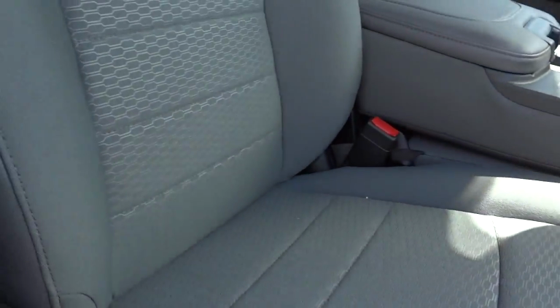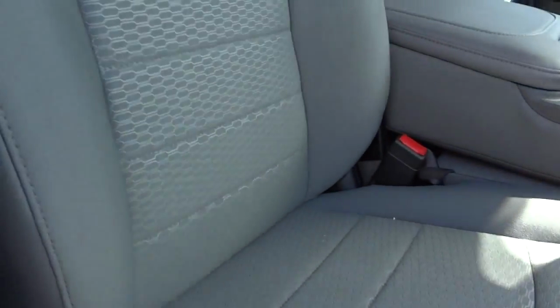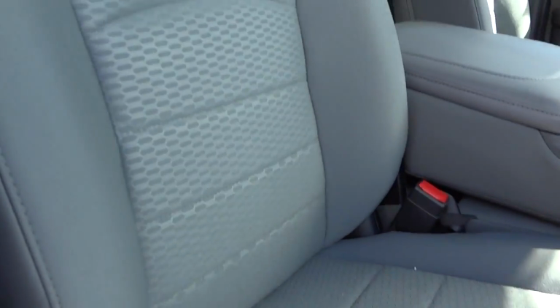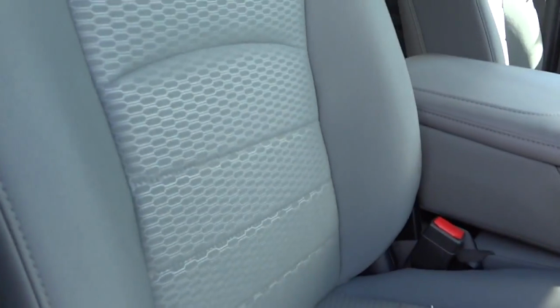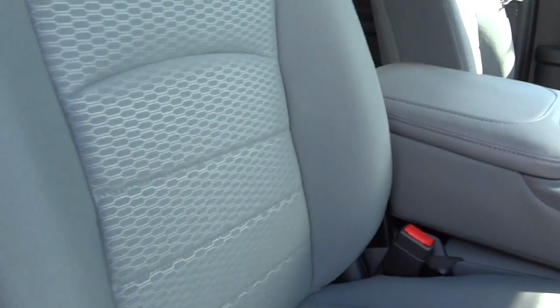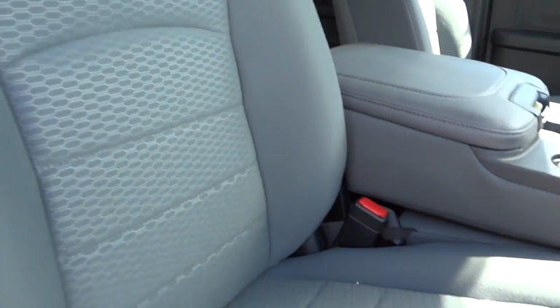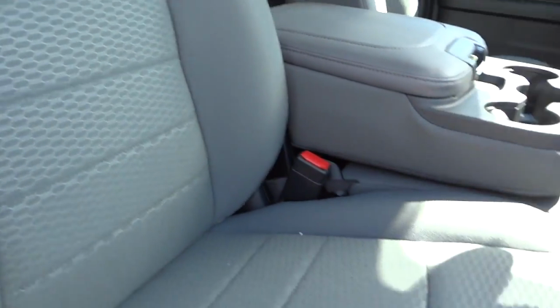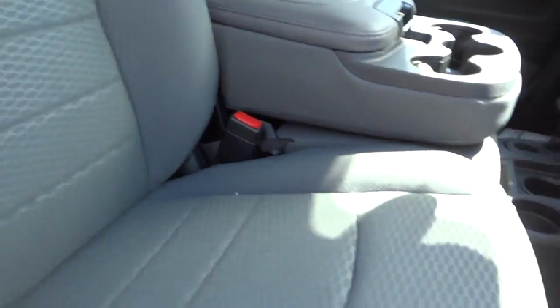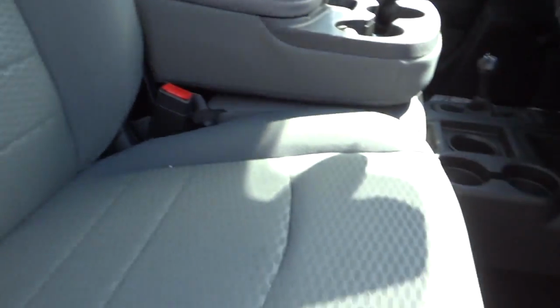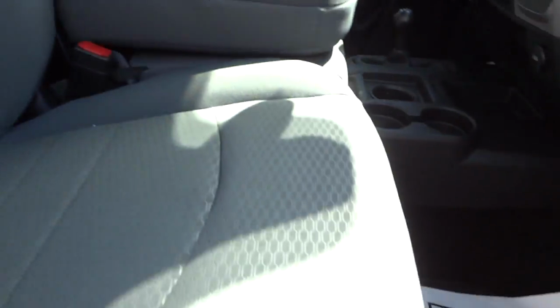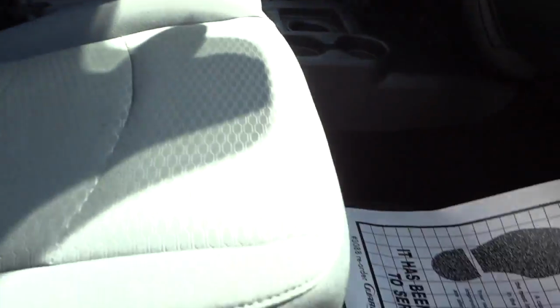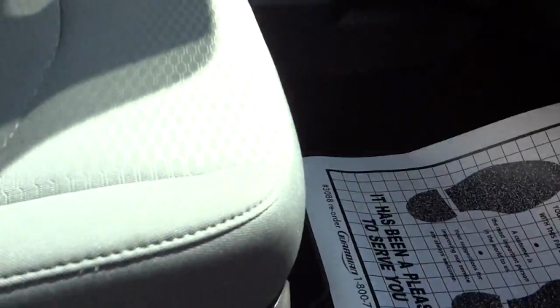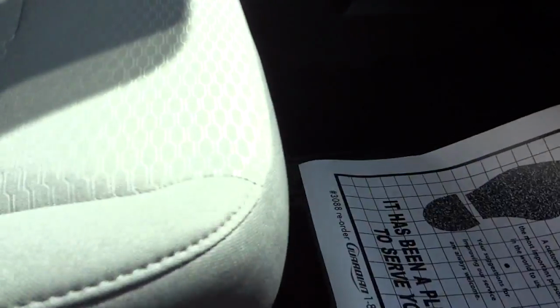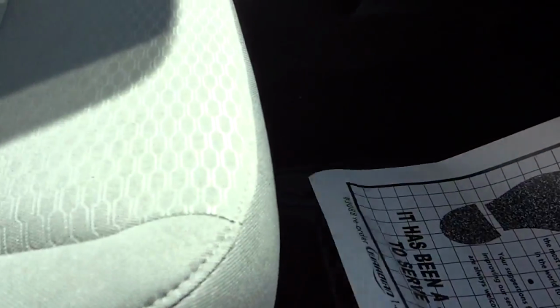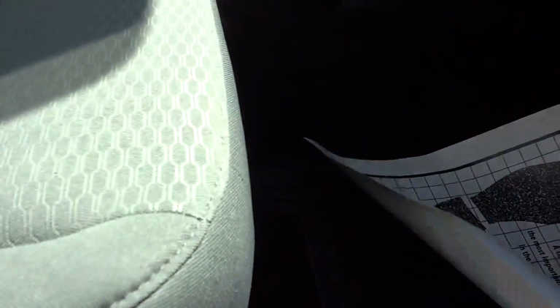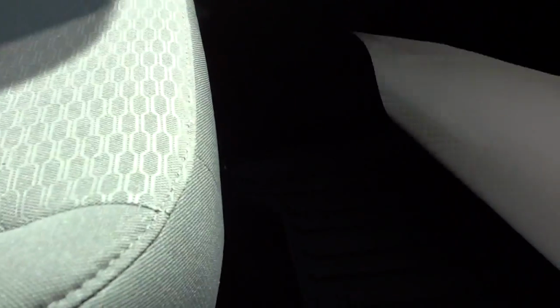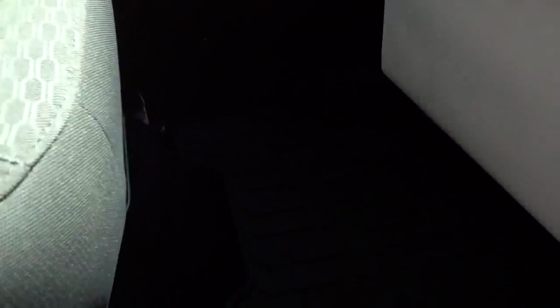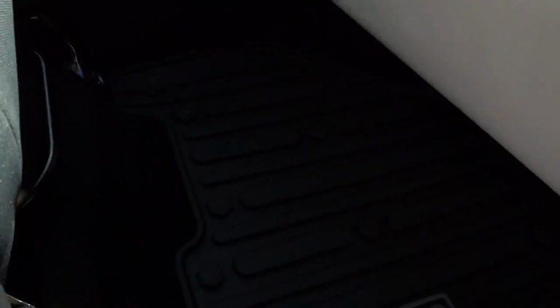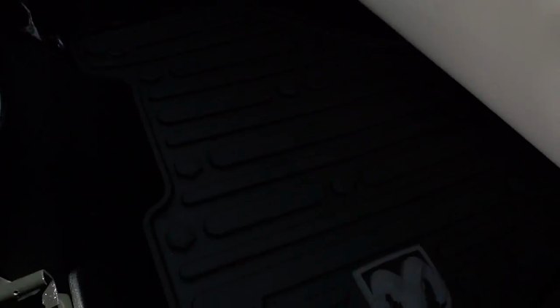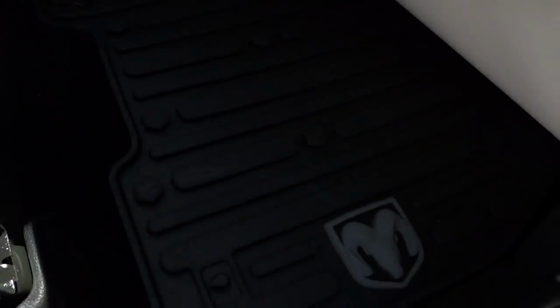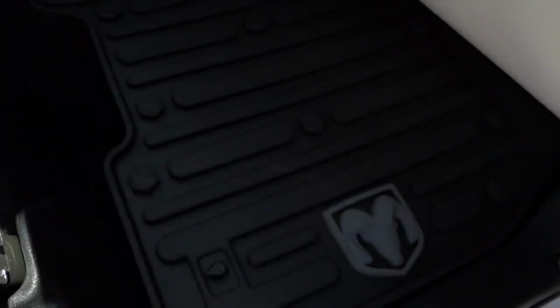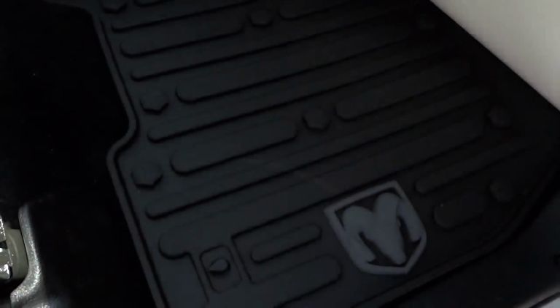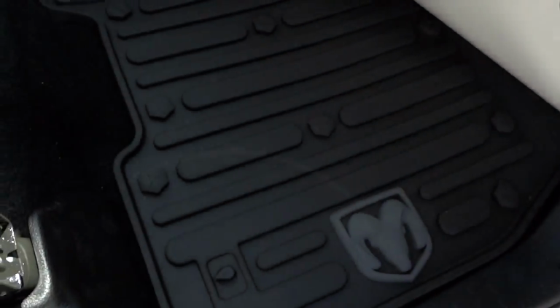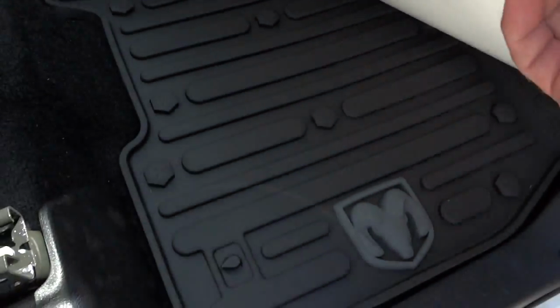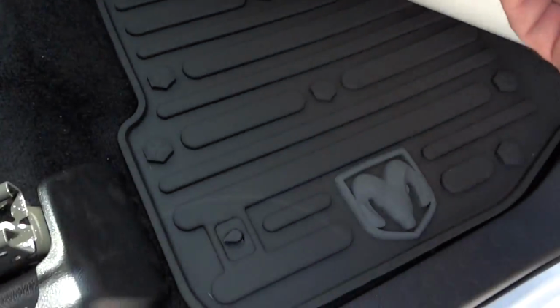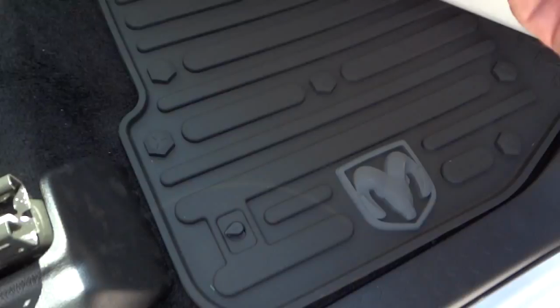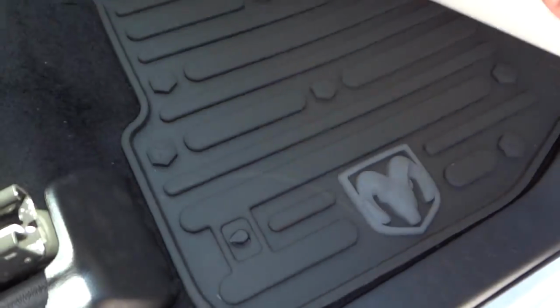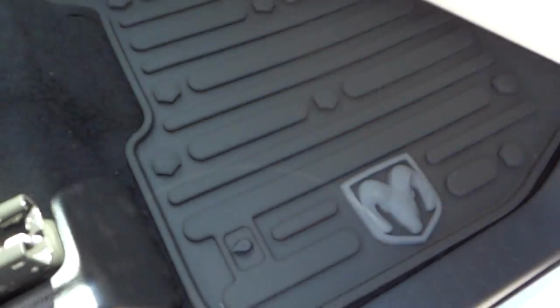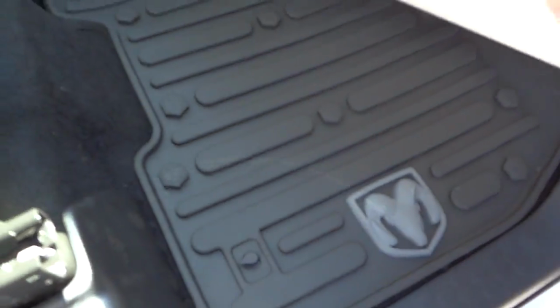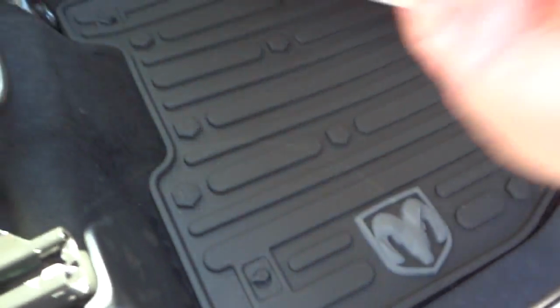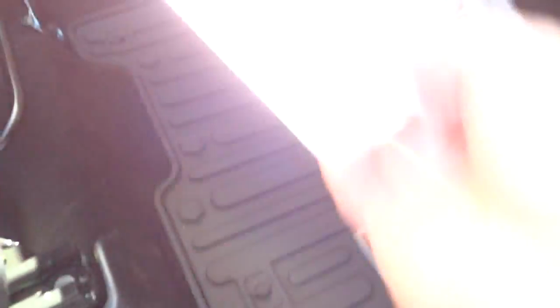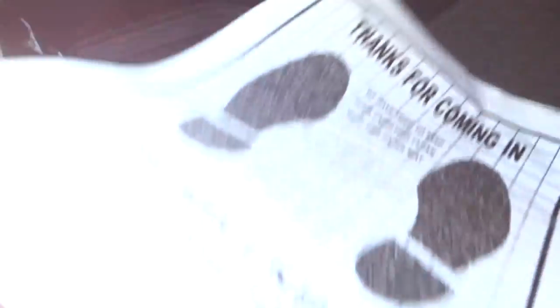Manual adjustments on the cloth seats. You've got your foot slush mats here in the front as well, and a nice Ram emblem there on the seat.